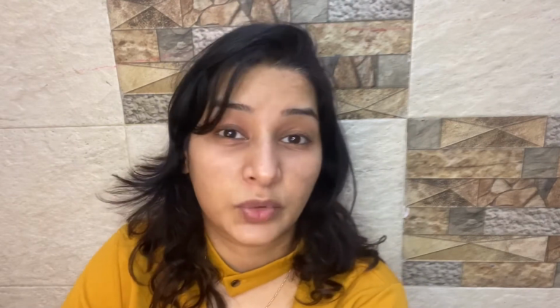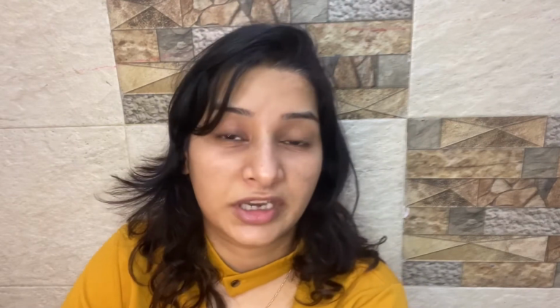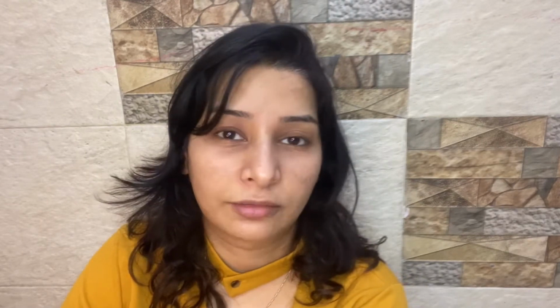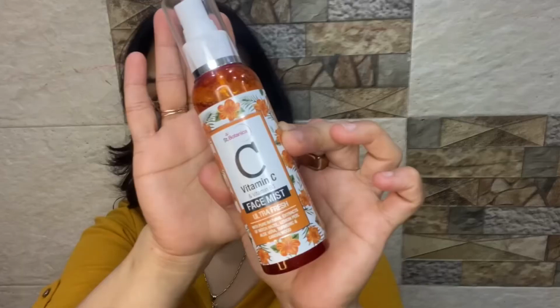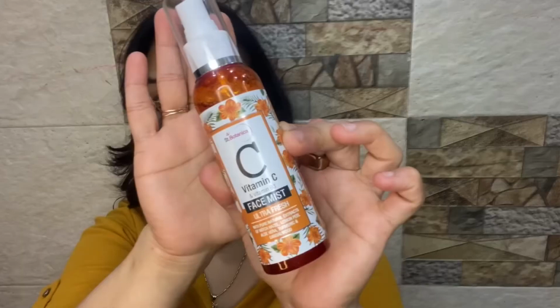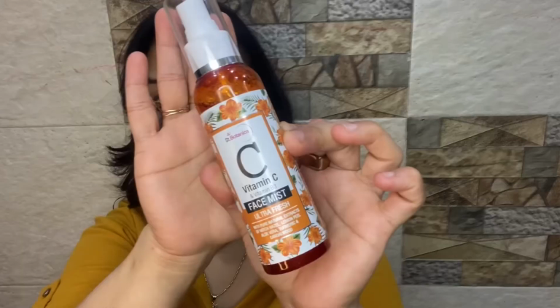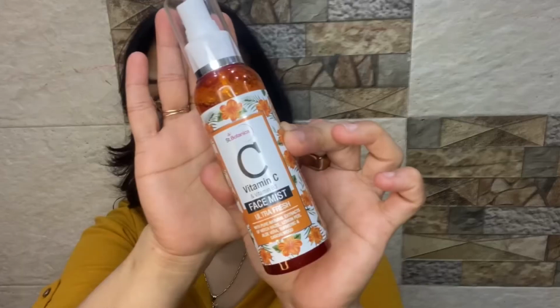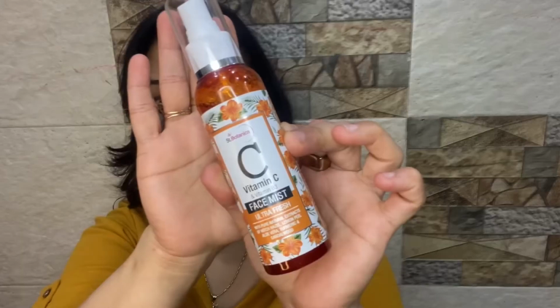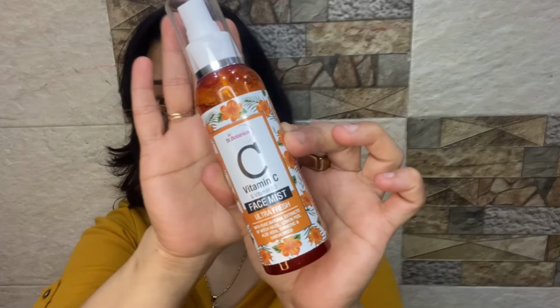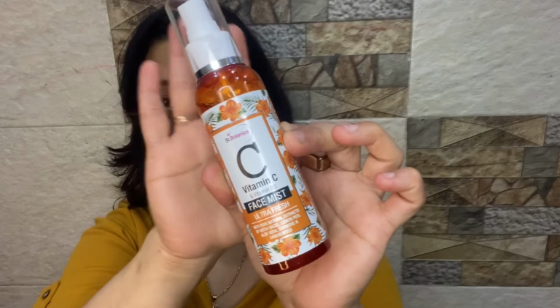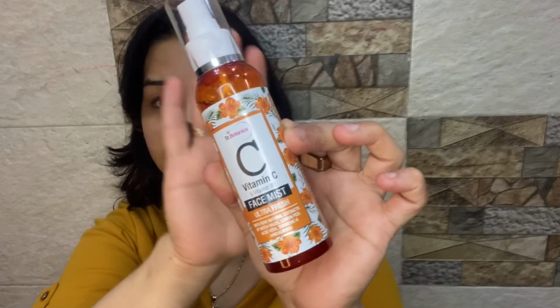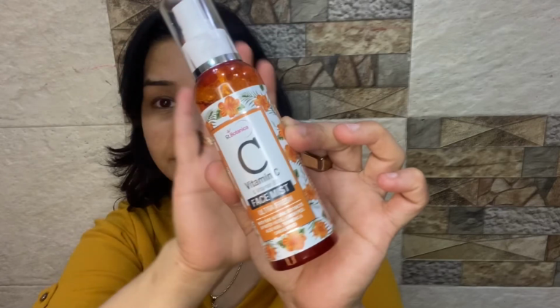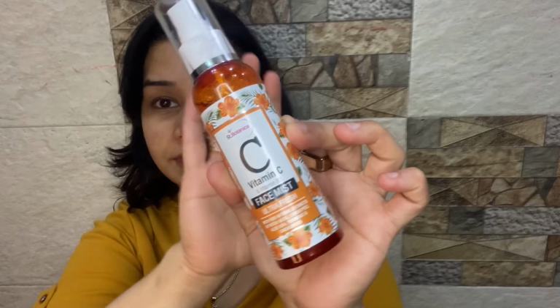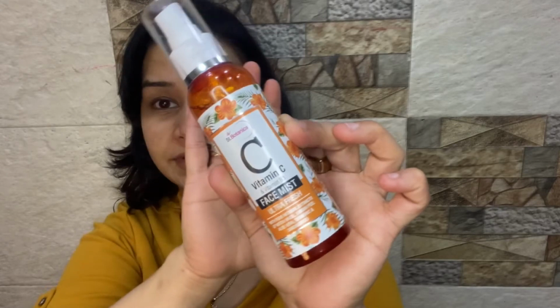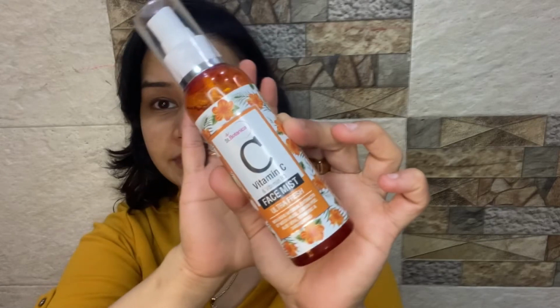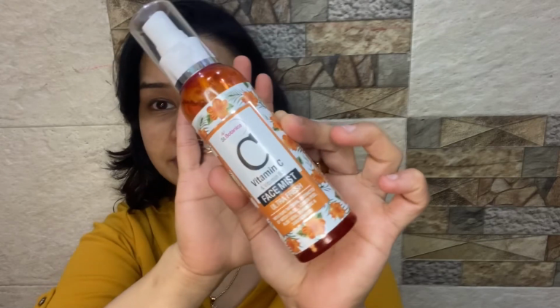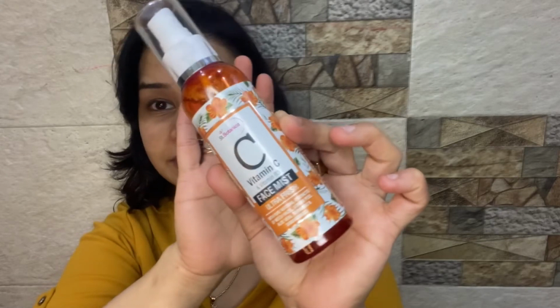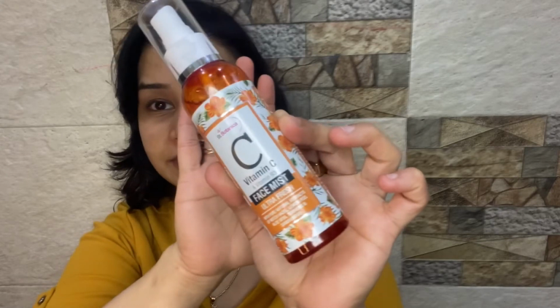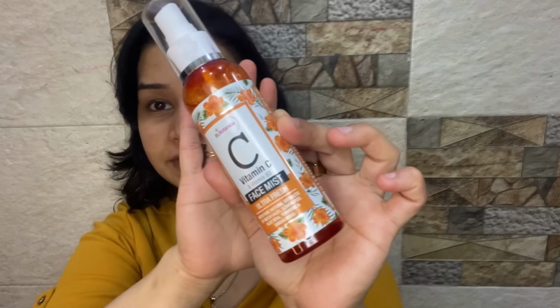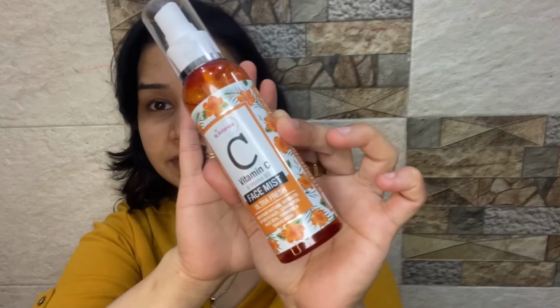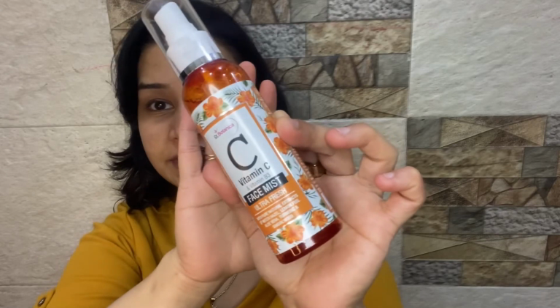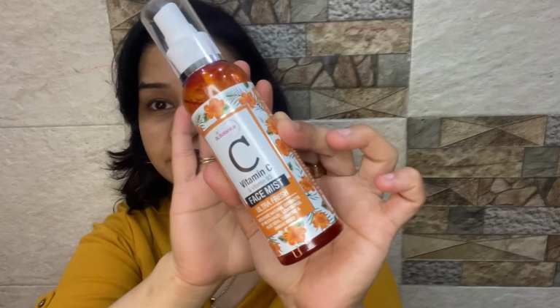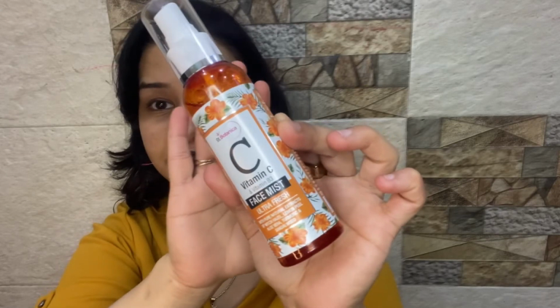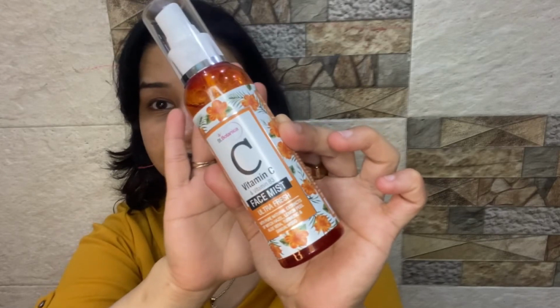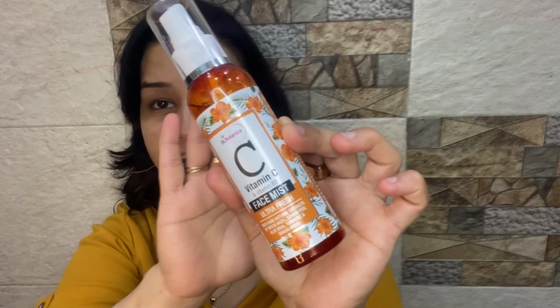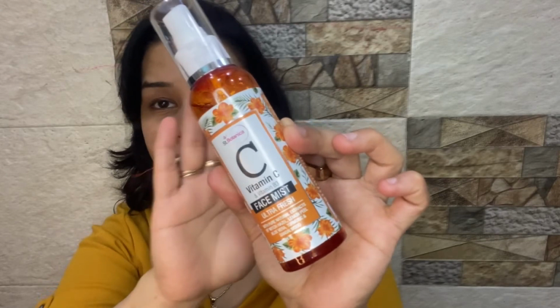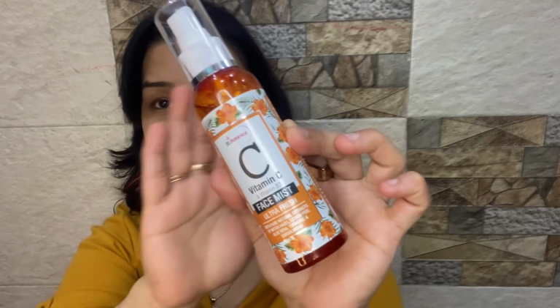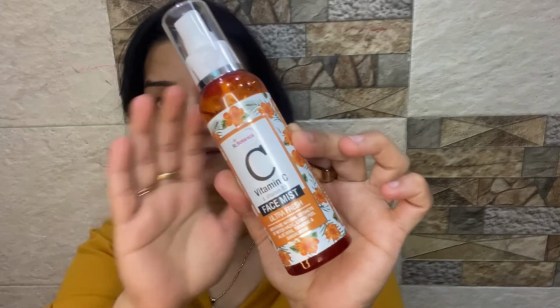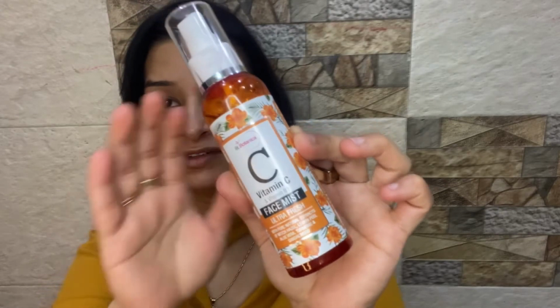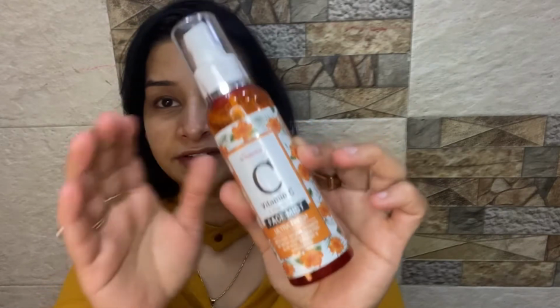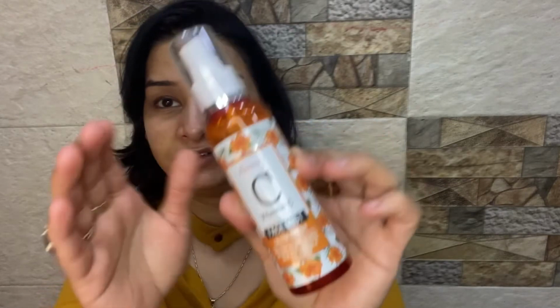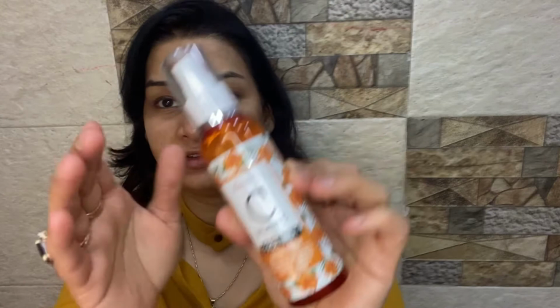Before moving forward, please subscribe to my channel and hit the notification bell. And this is a vitamin C face mist.